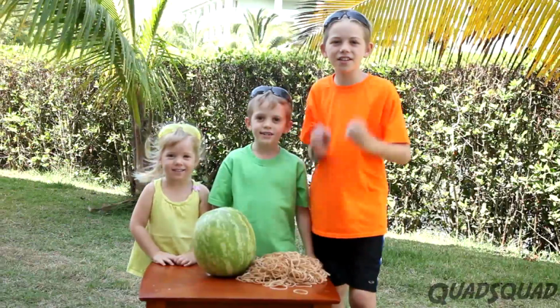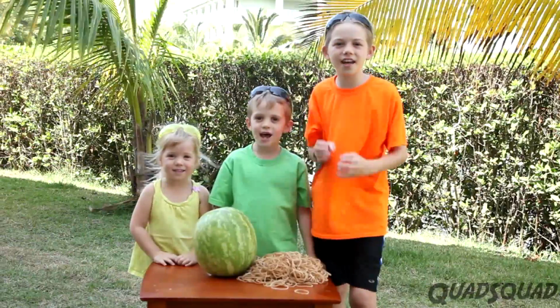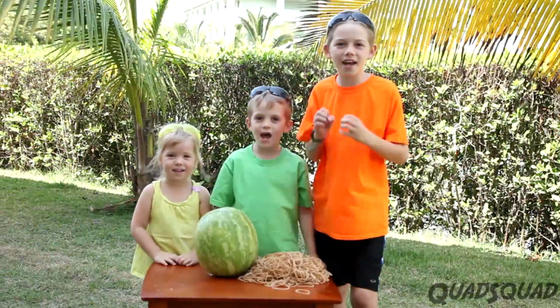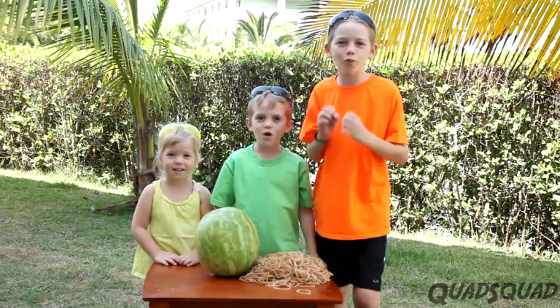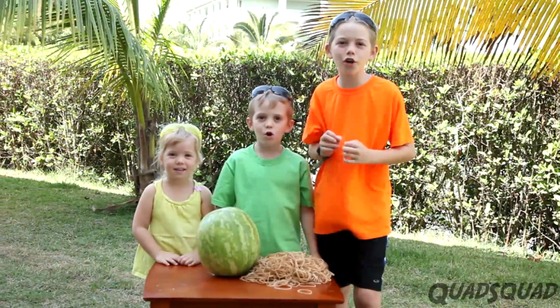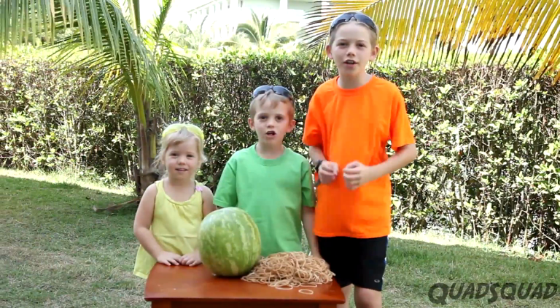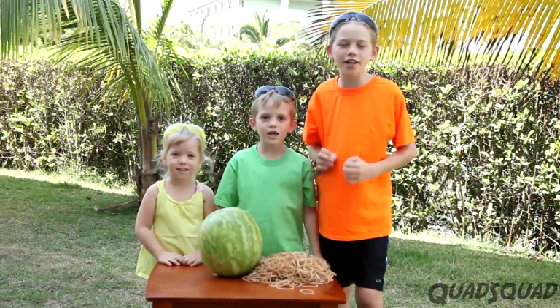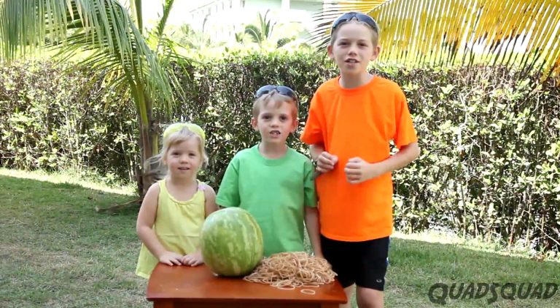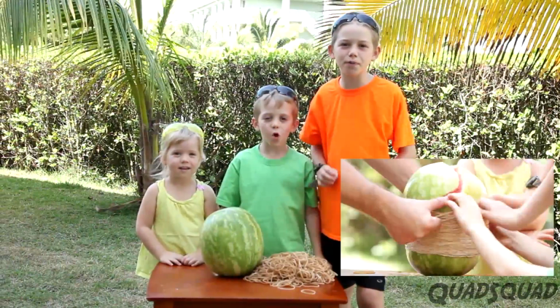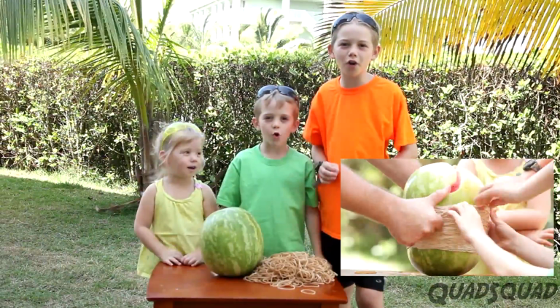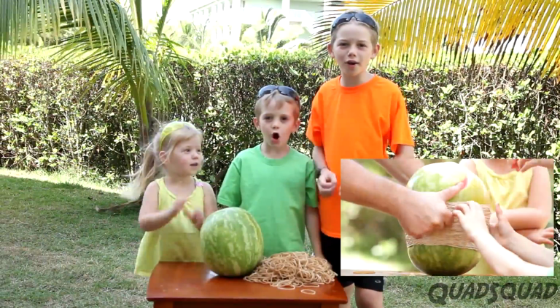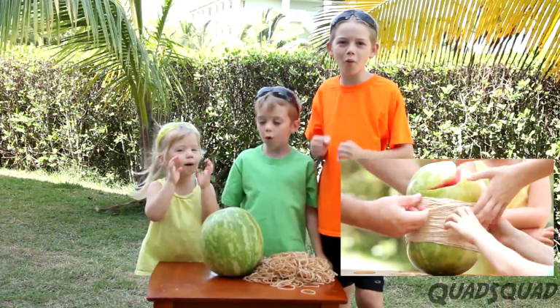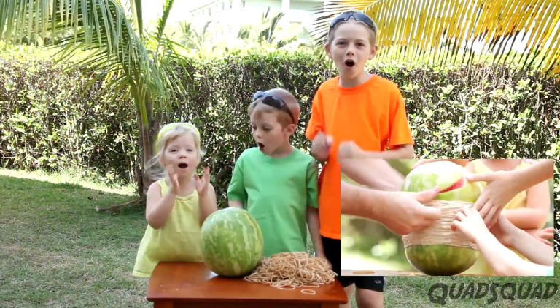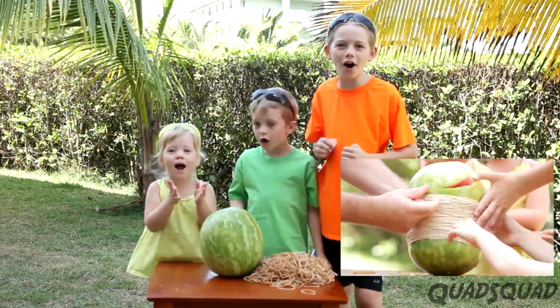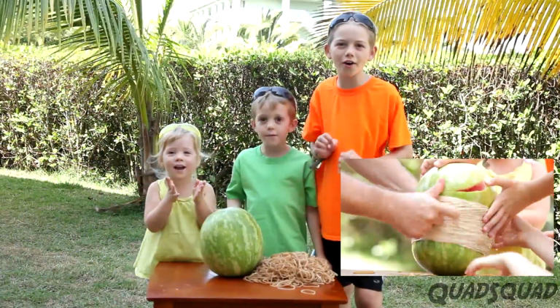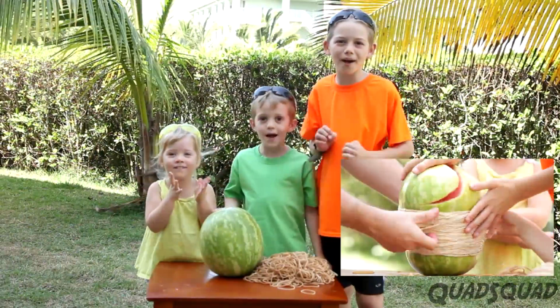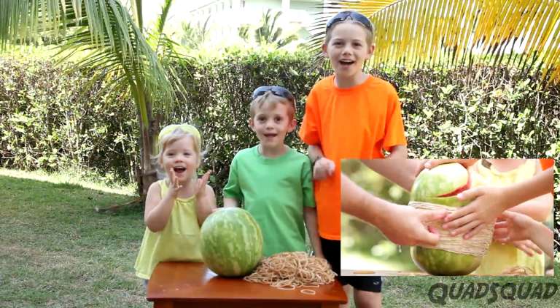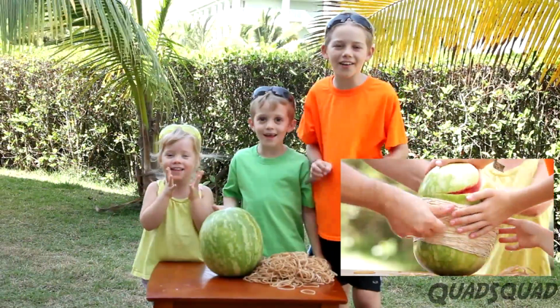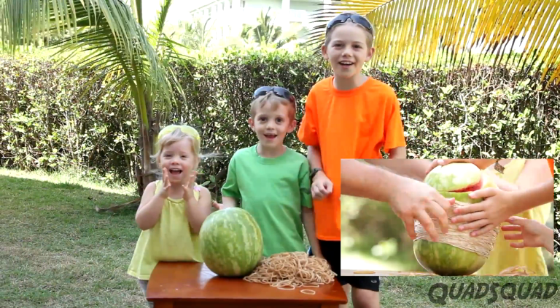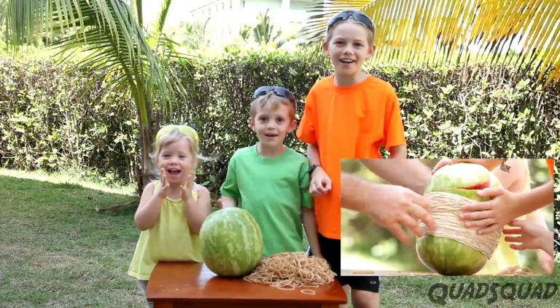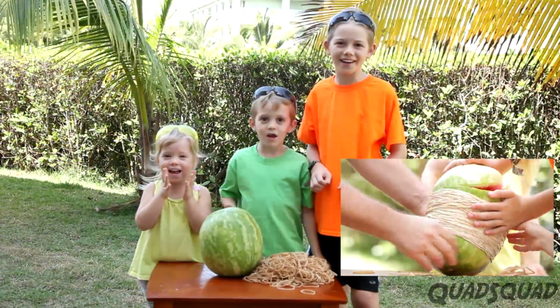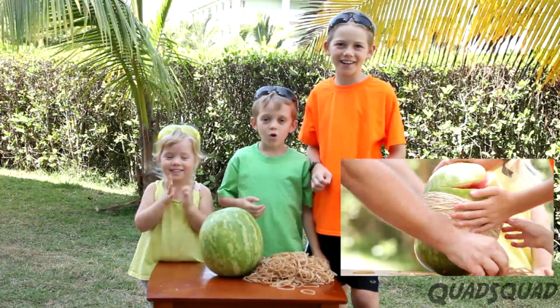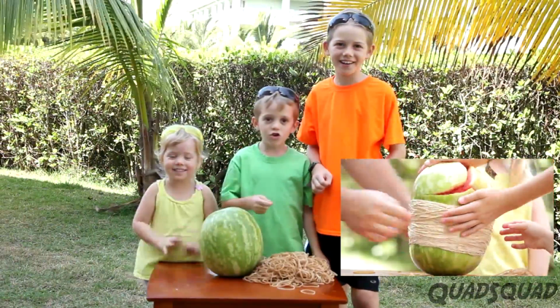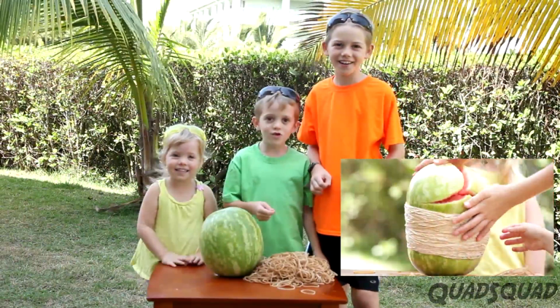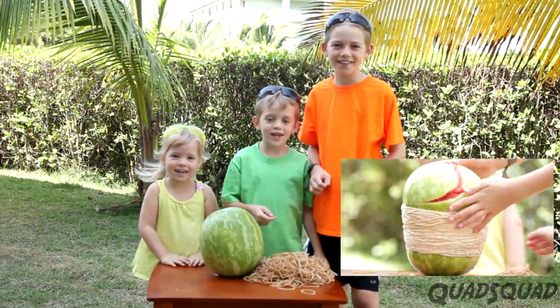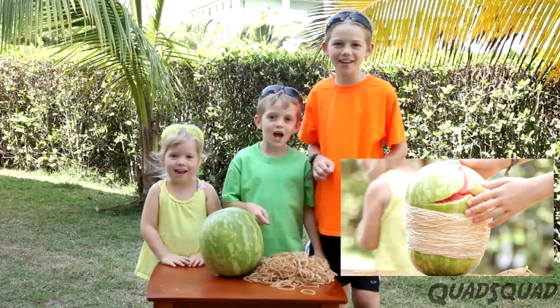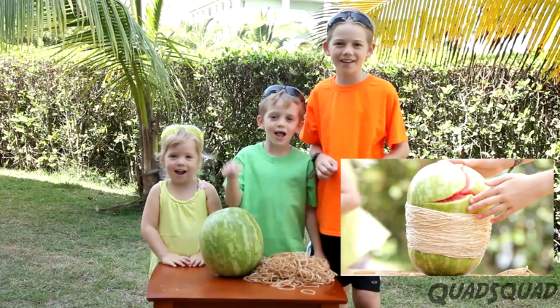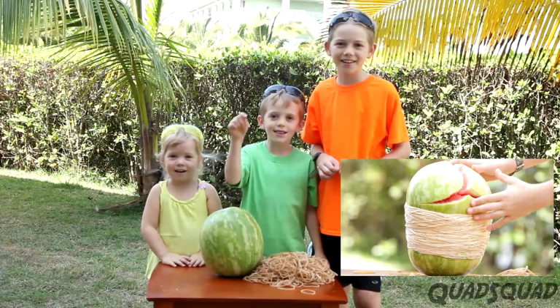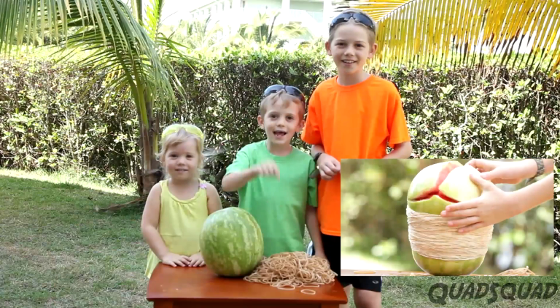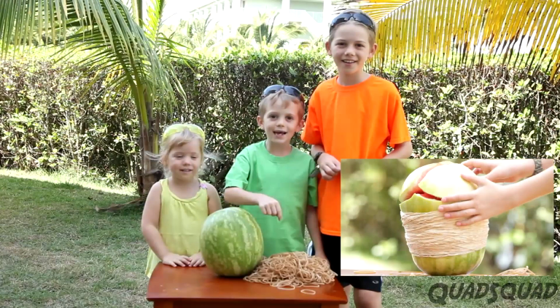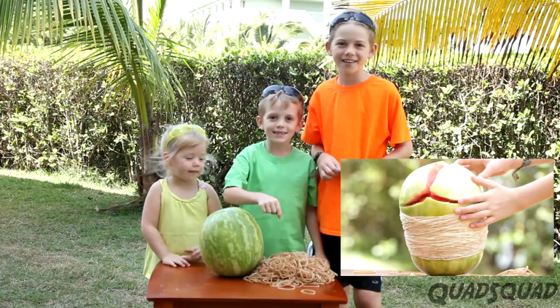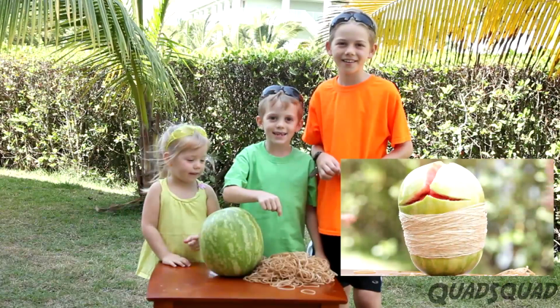Today we're going to explode a watermelon using elastics!